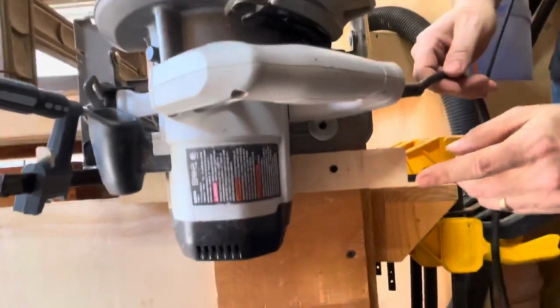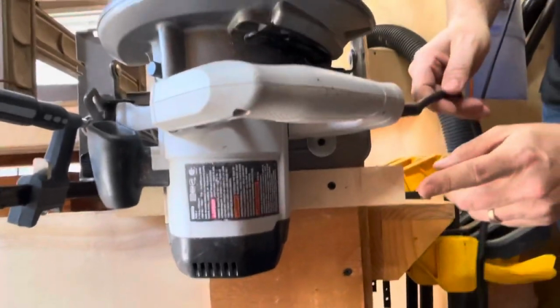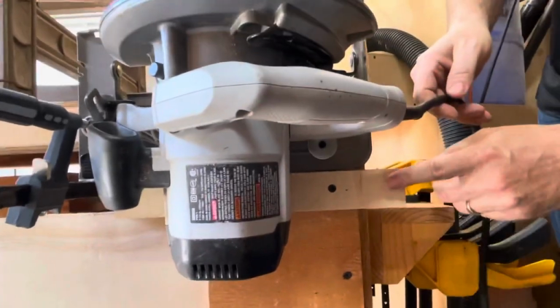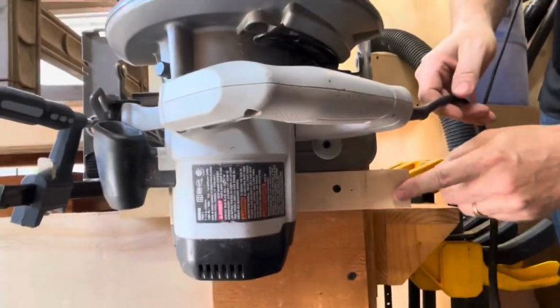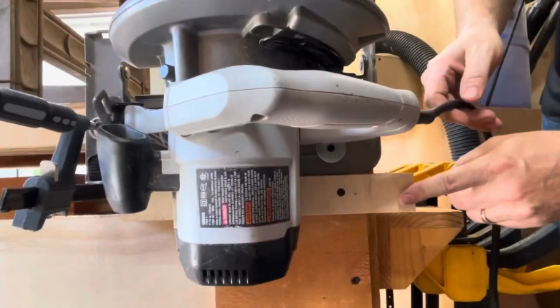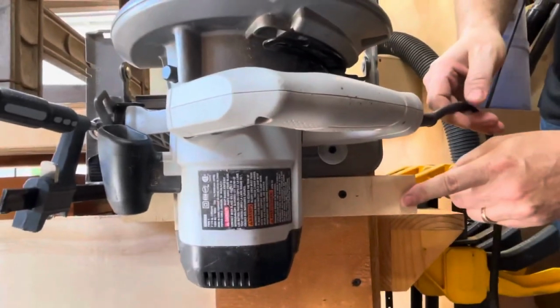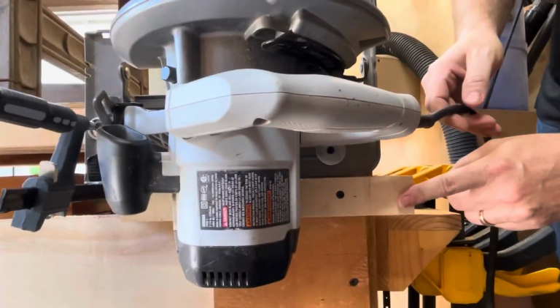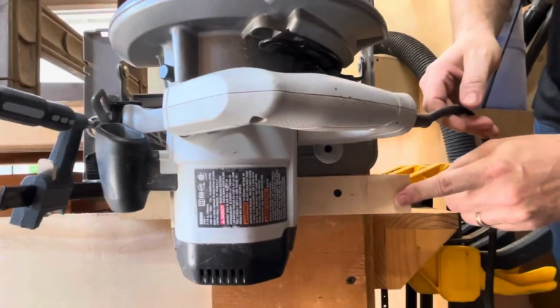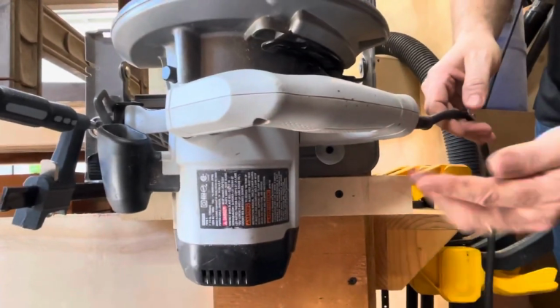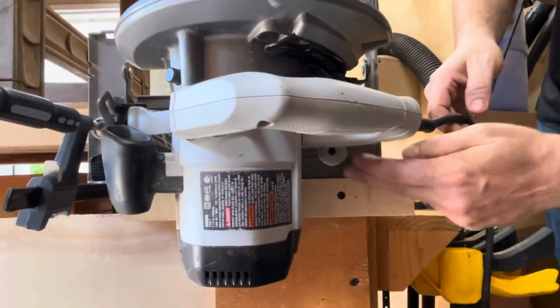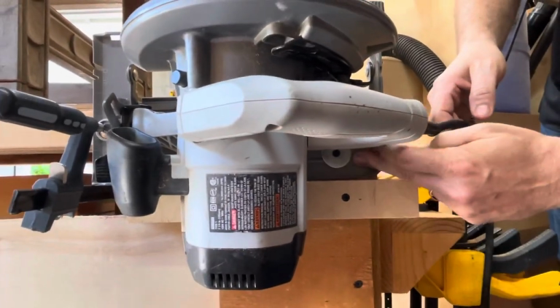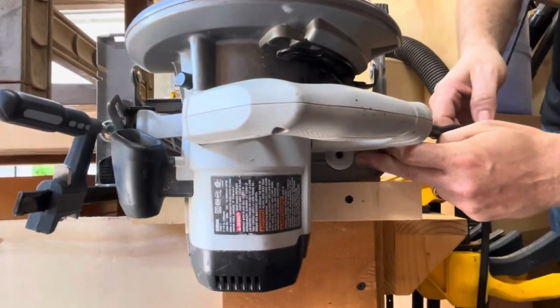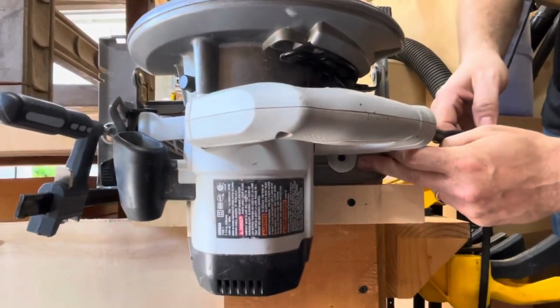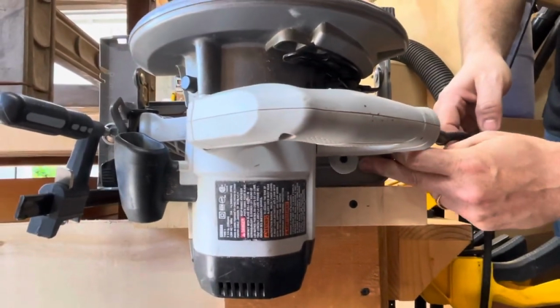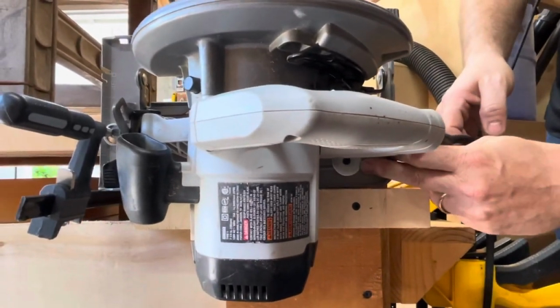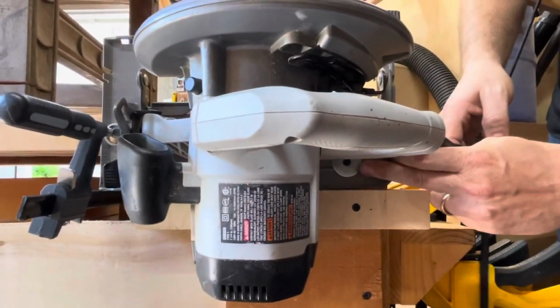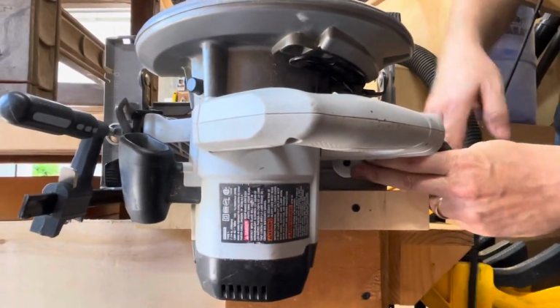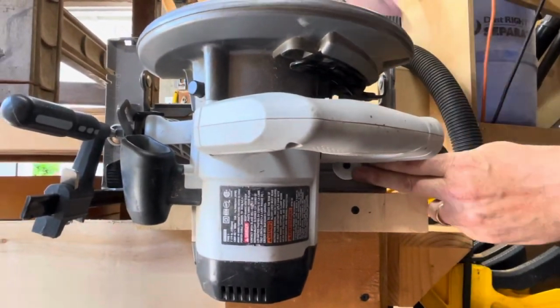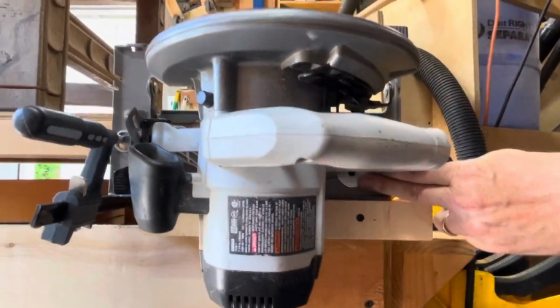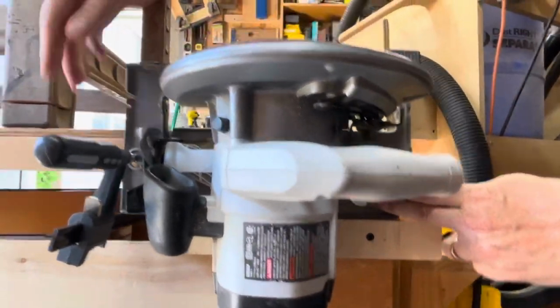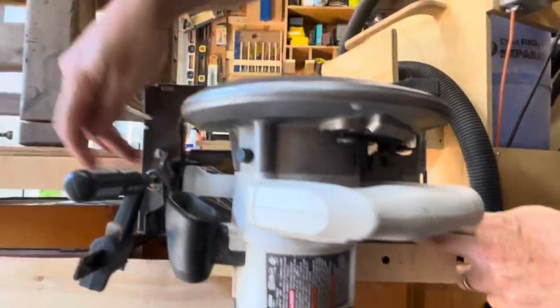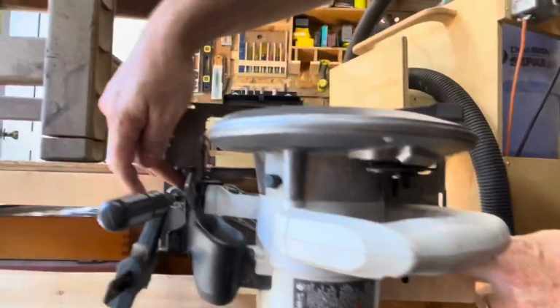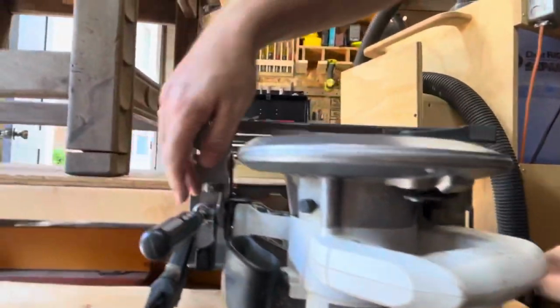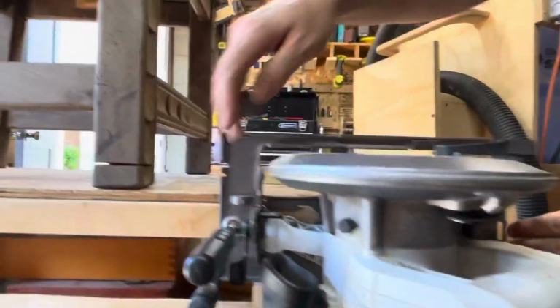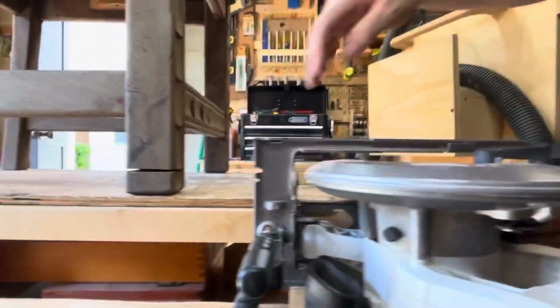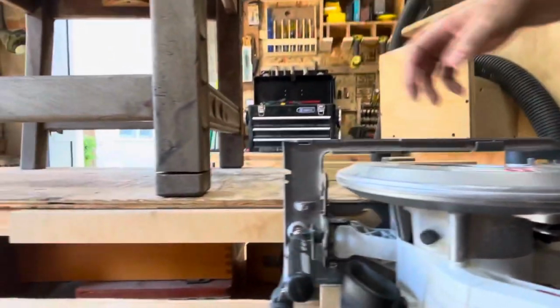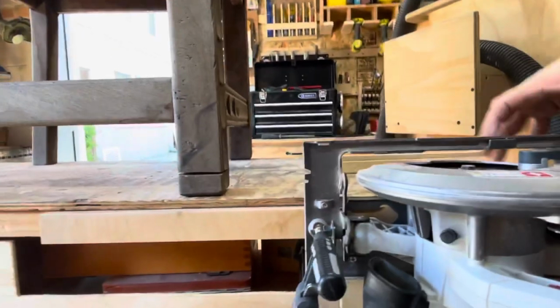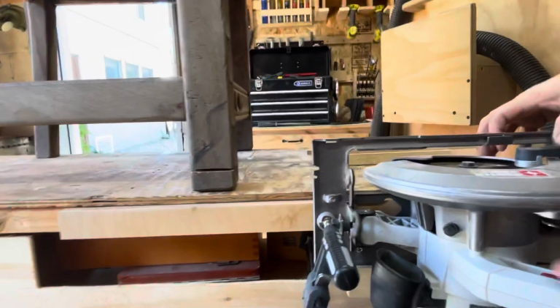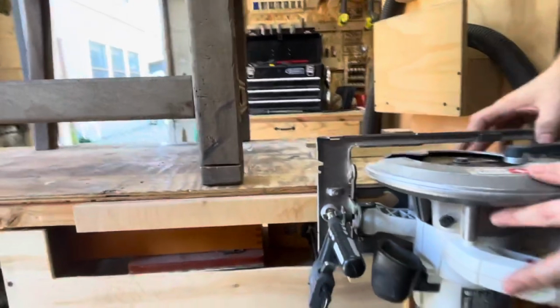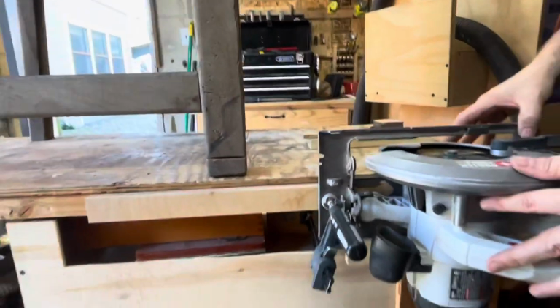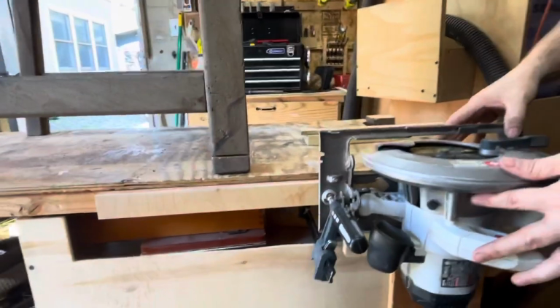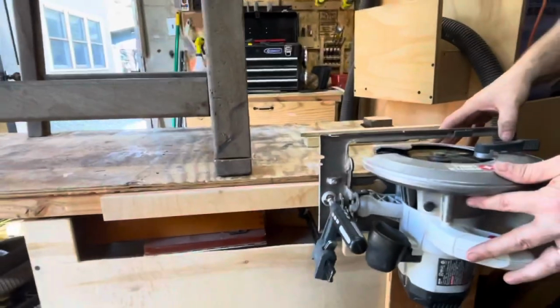I added a little cleat here to hold the saw, and then I got a clamp and a screw to hold this in place.